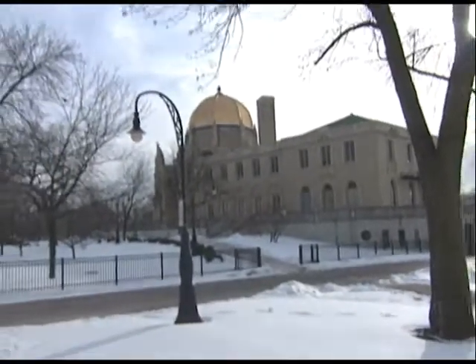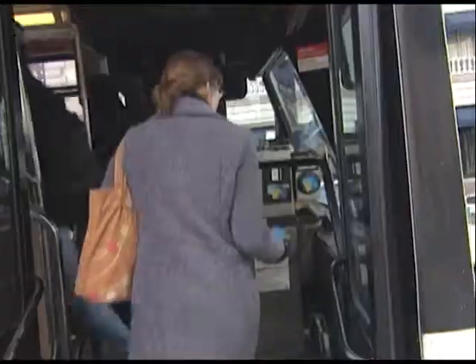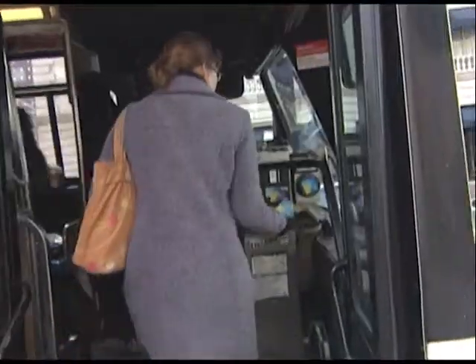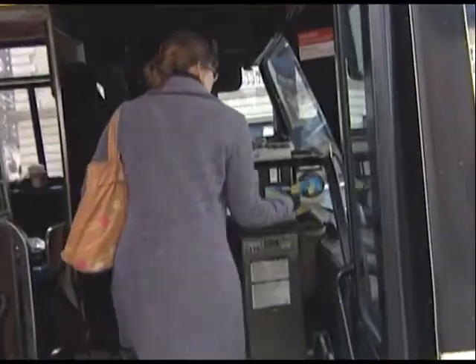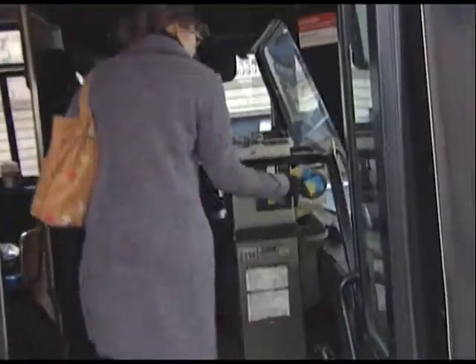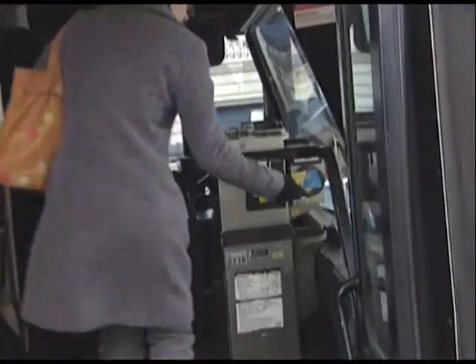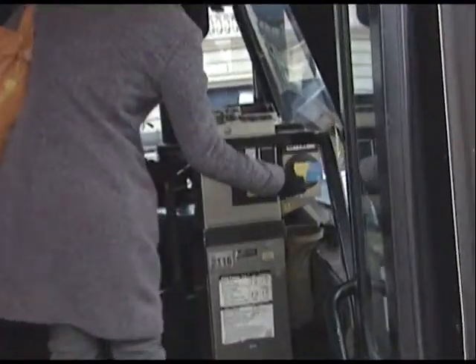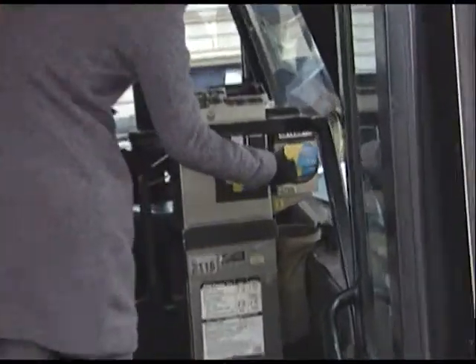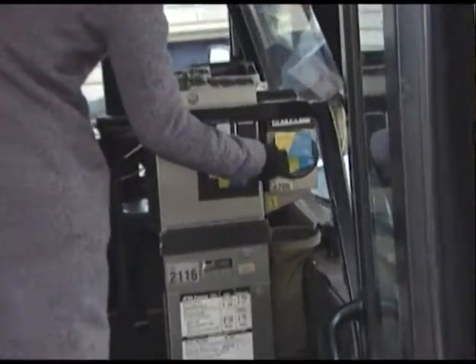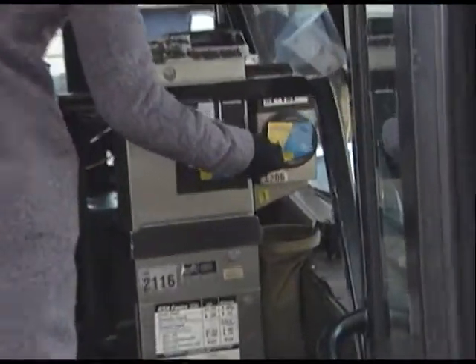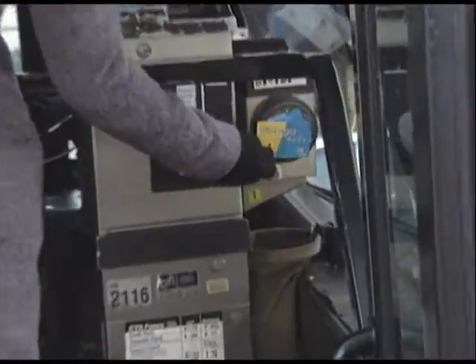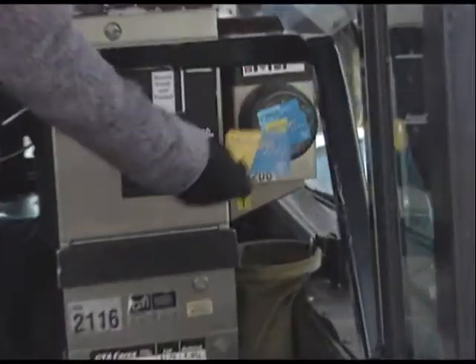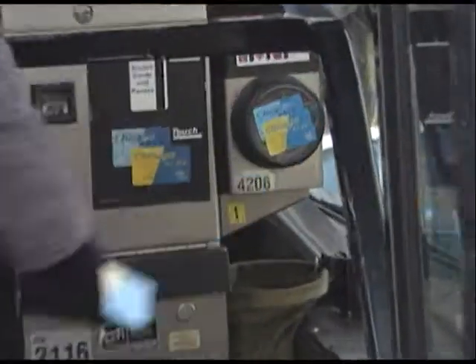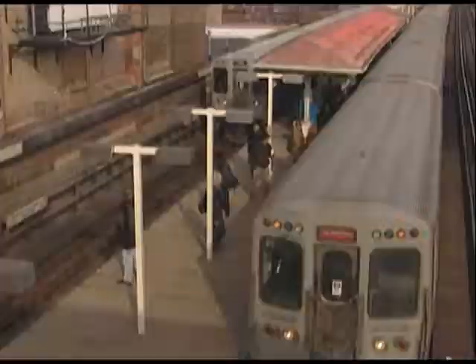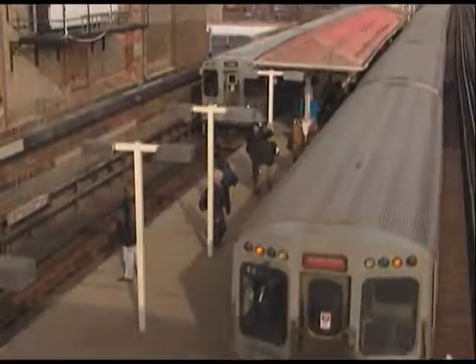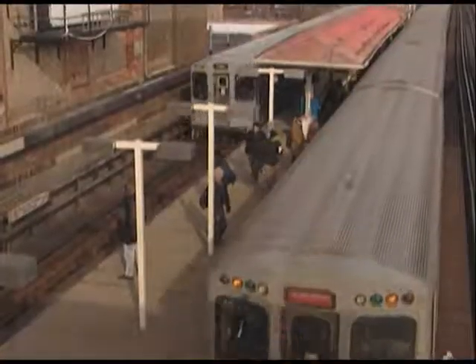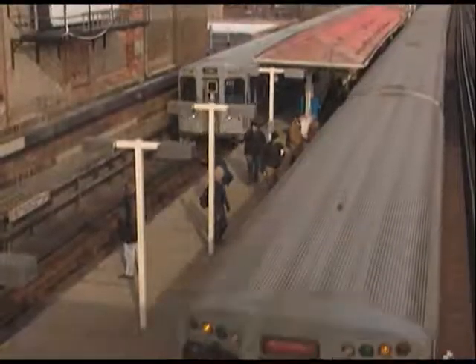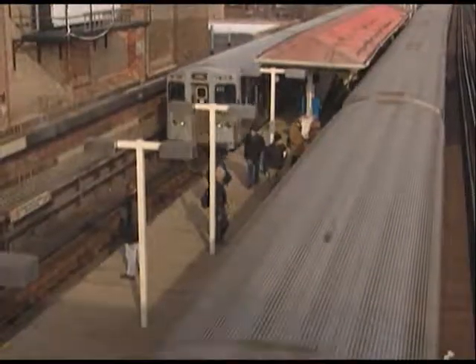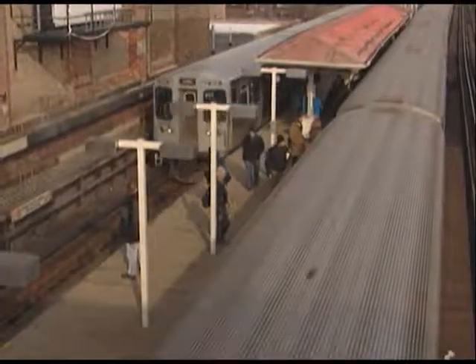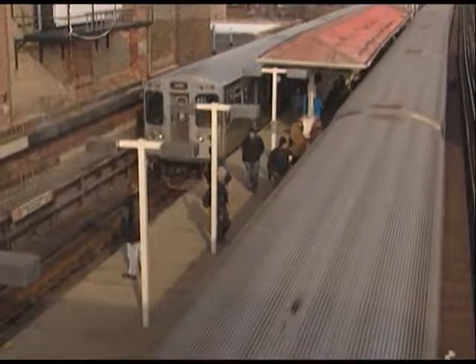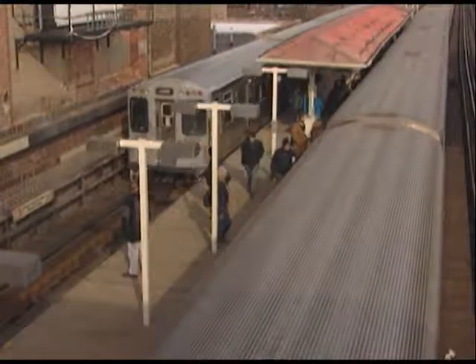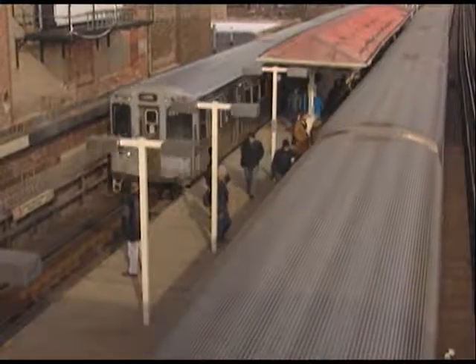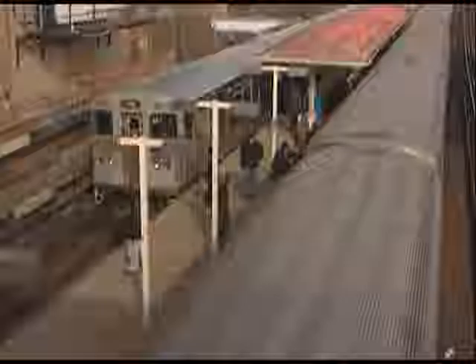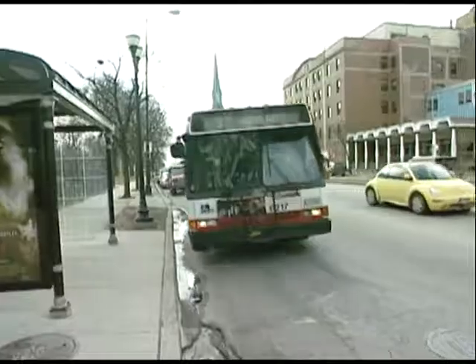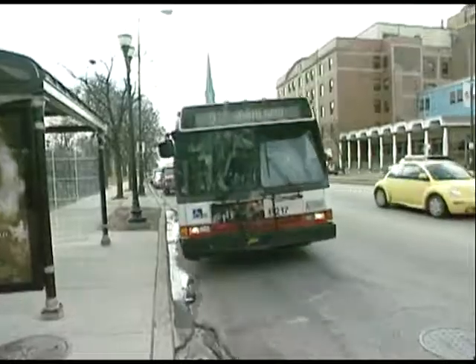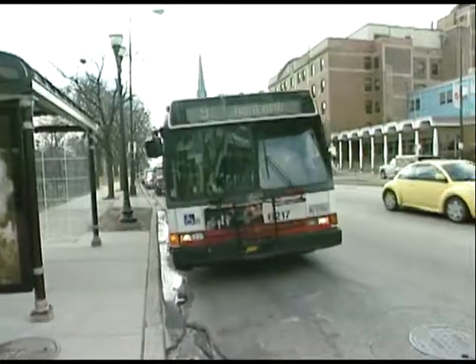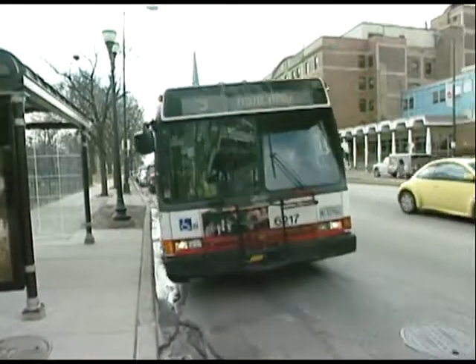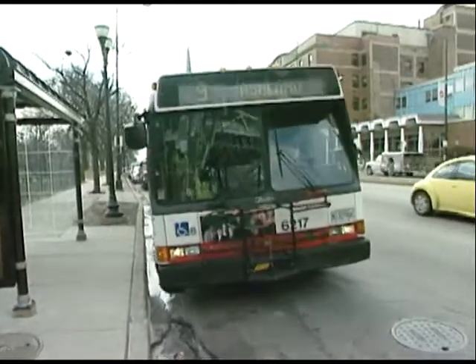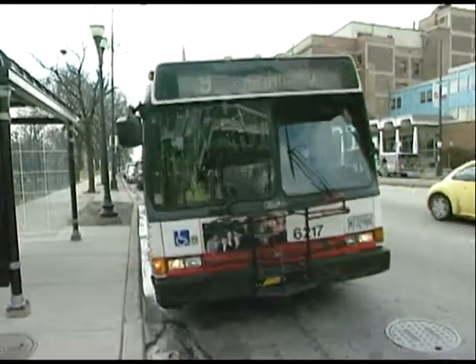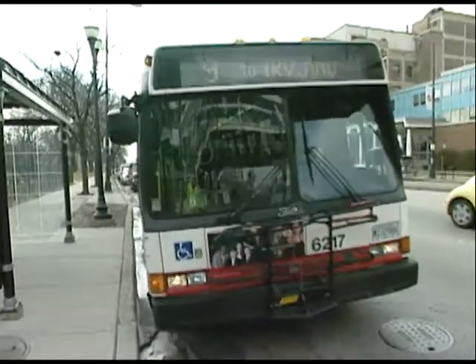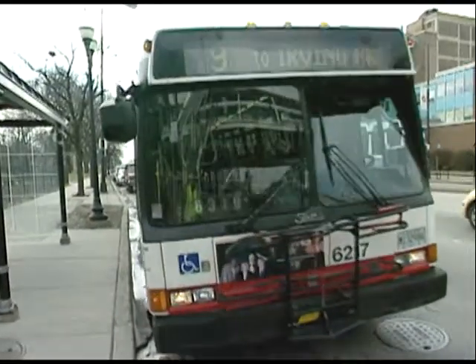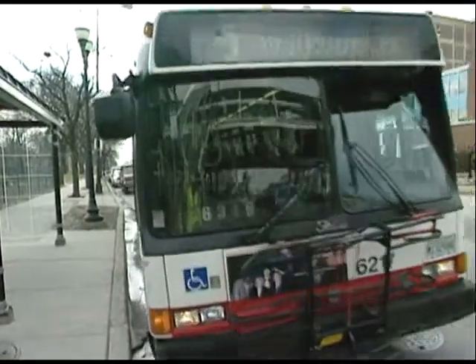So hop on board, and for the next half hour, sit back and enjoy a trip around Chicagoland on the CTA.